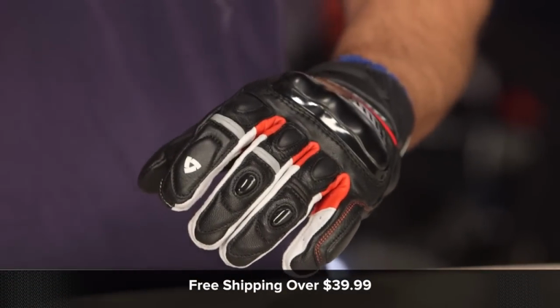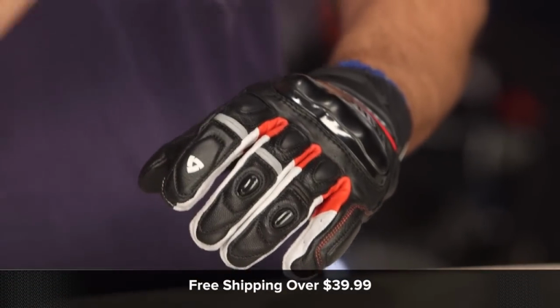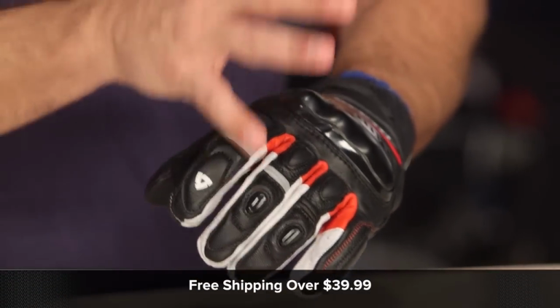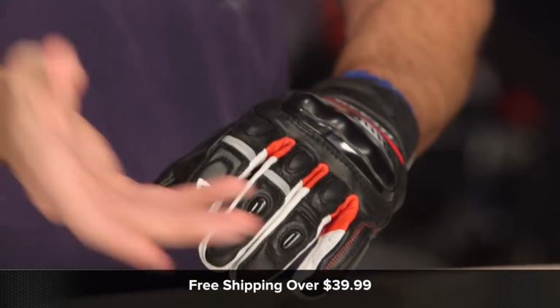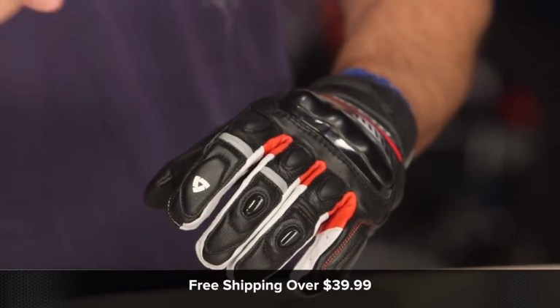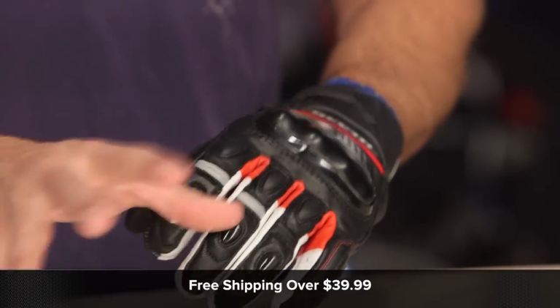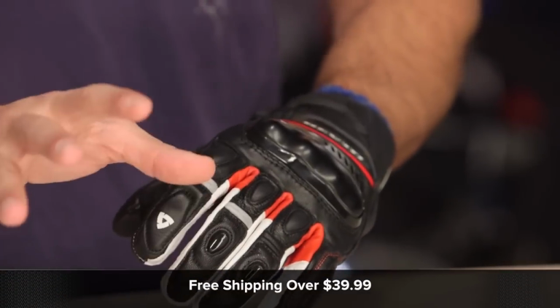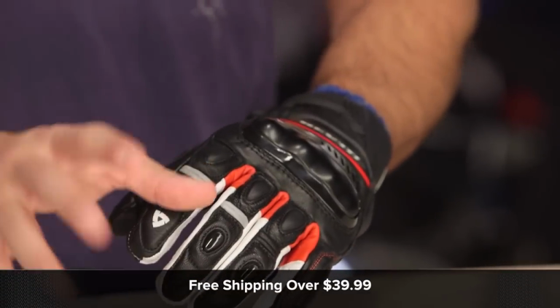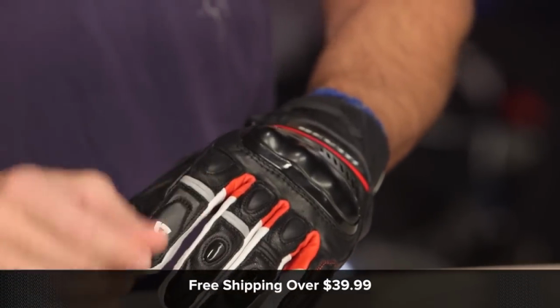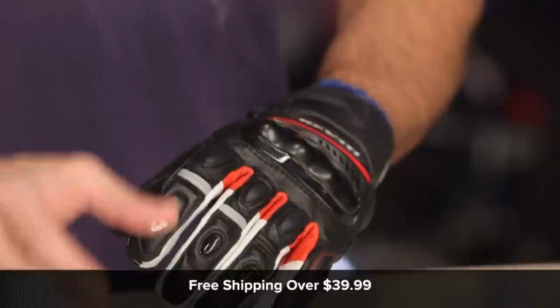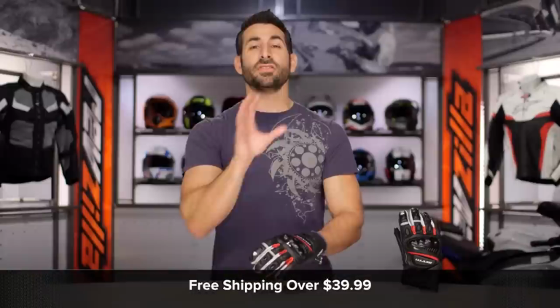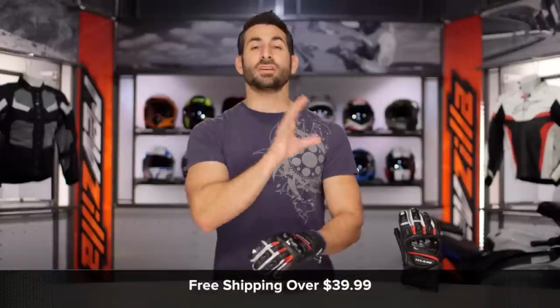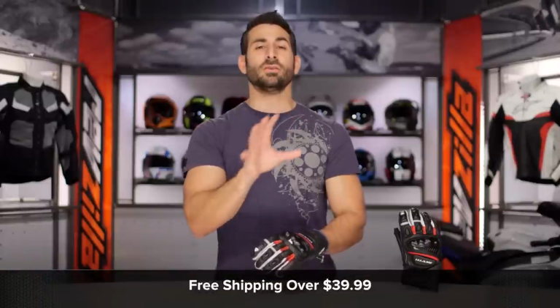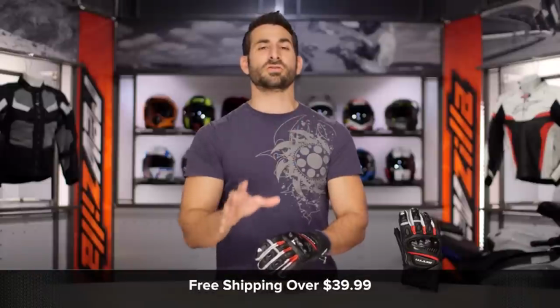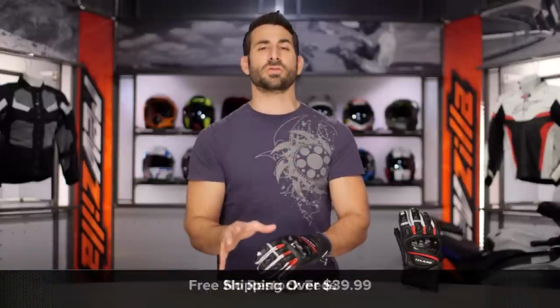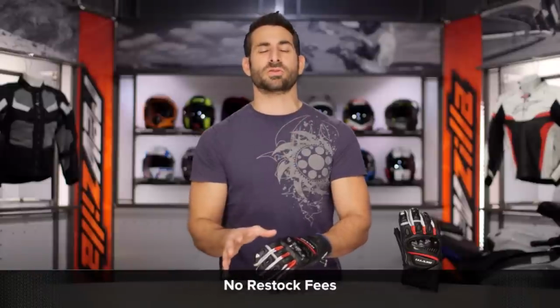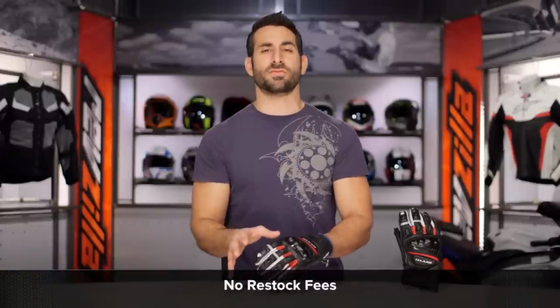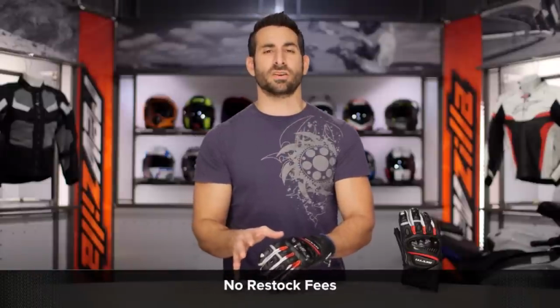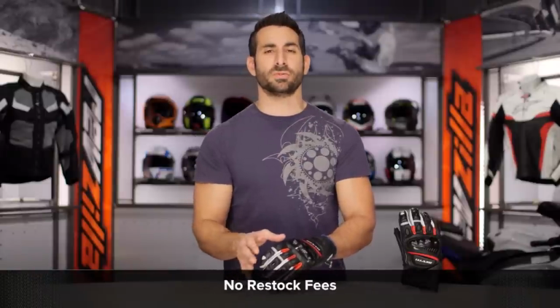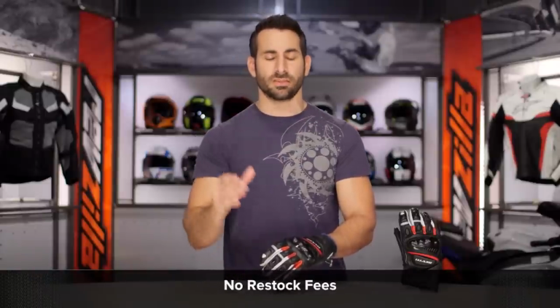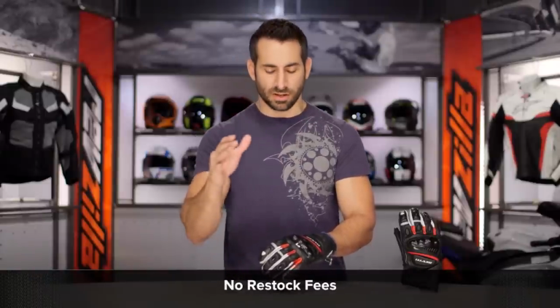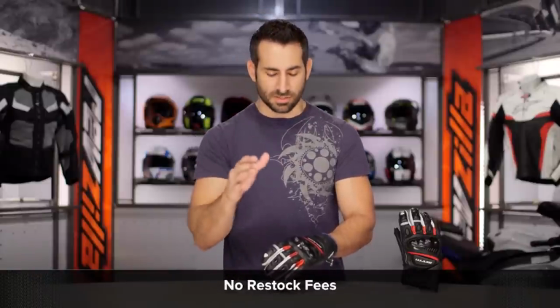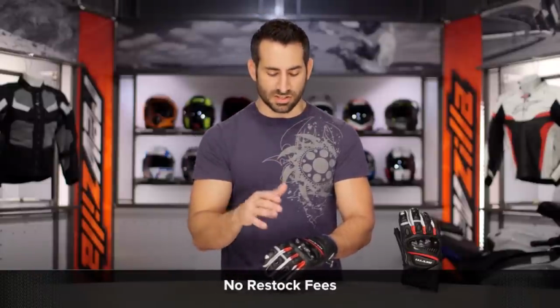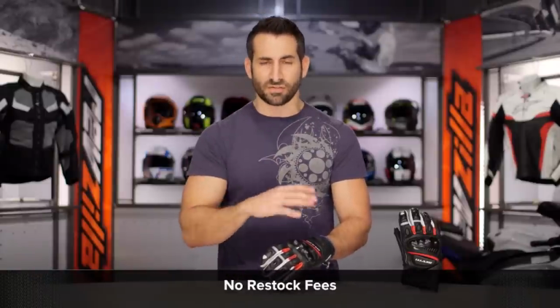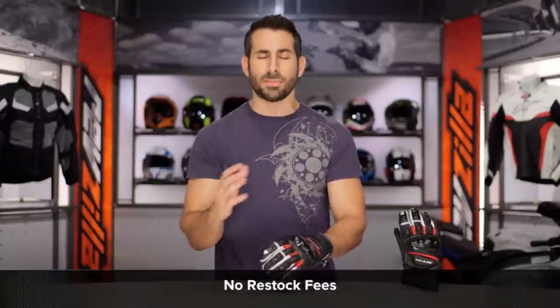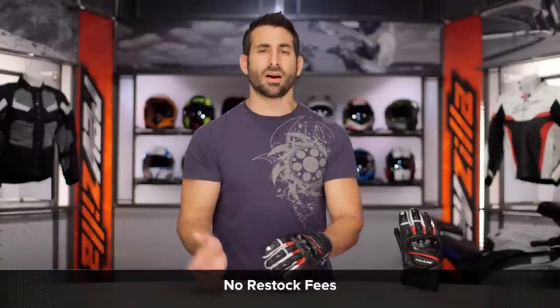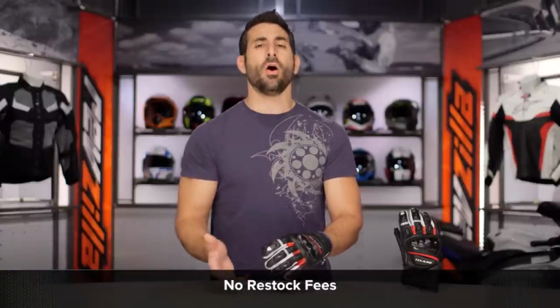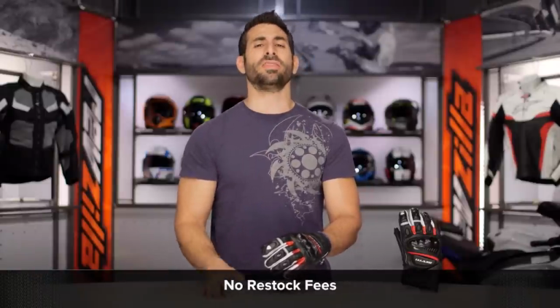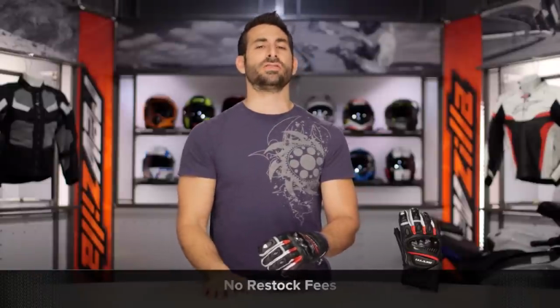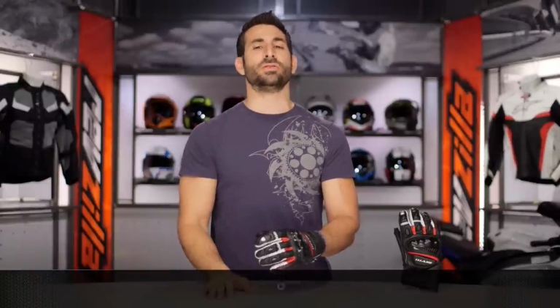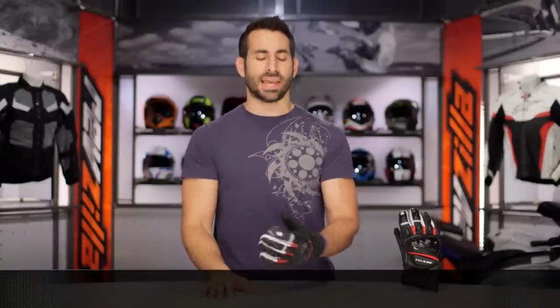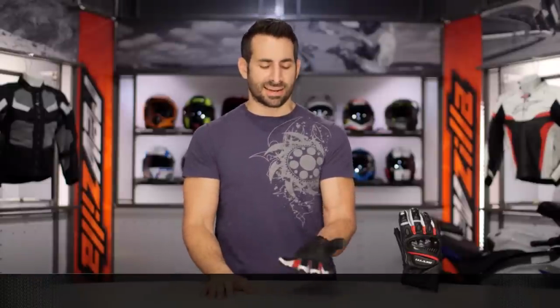Use the size chart. We'll ship for free over $39. I'd love it if you click our logo and subscribe to us at RevZilla on our YouTube channel. Leave me your comments, requests, and your feedback on this new Chicane.